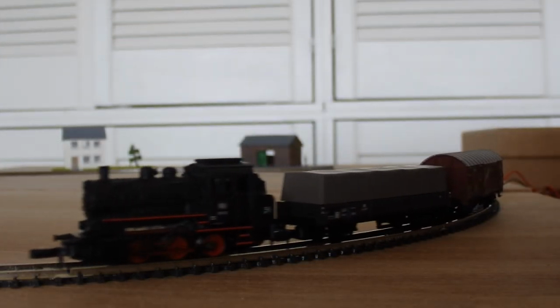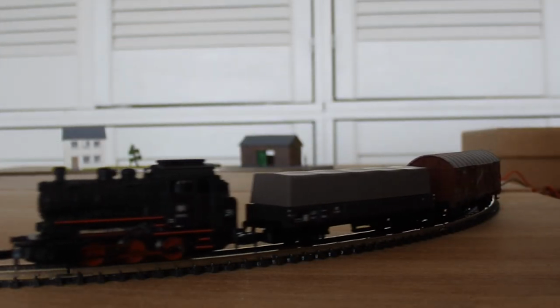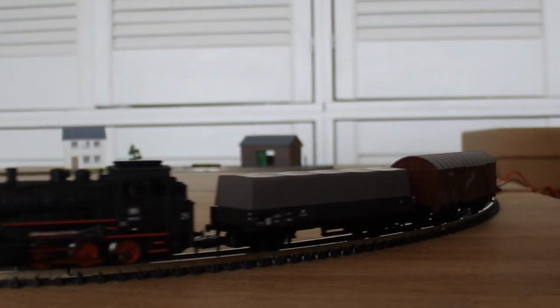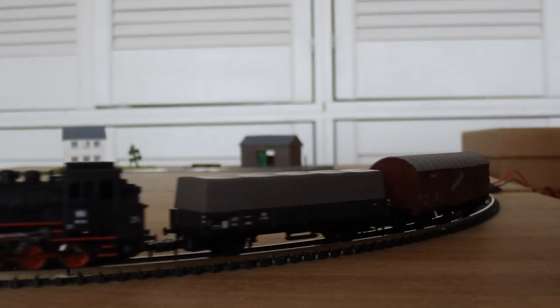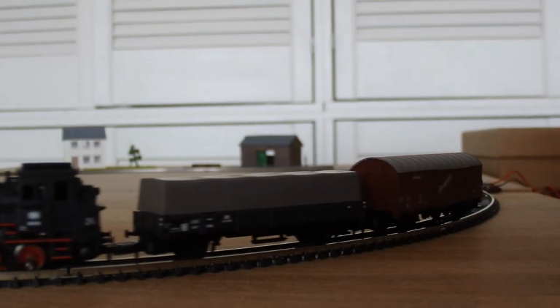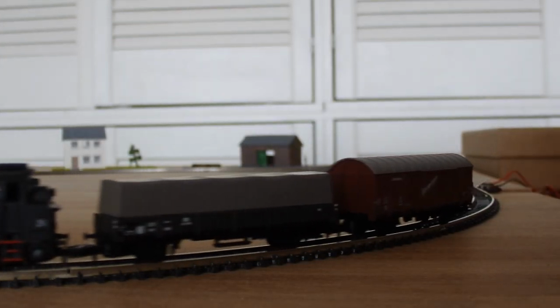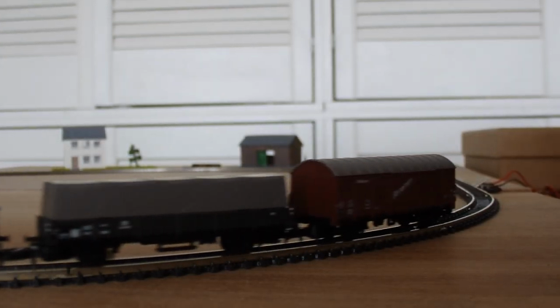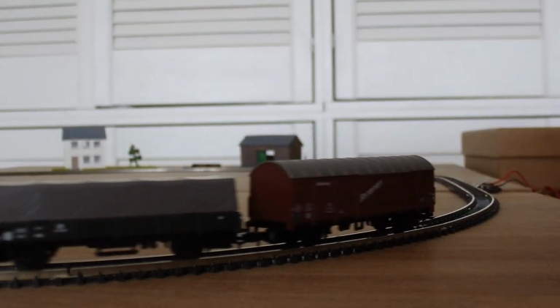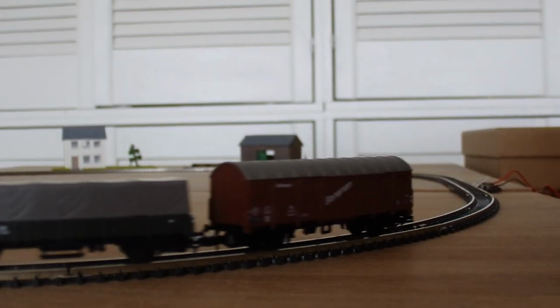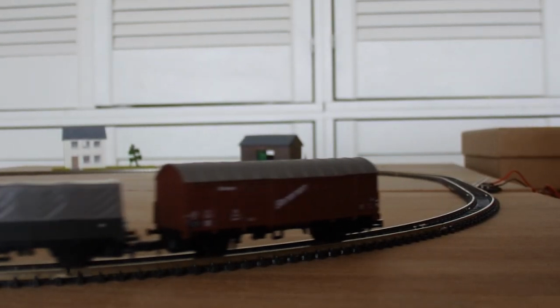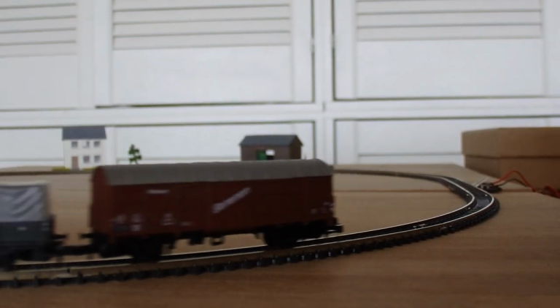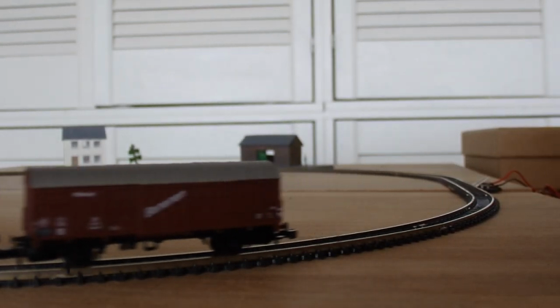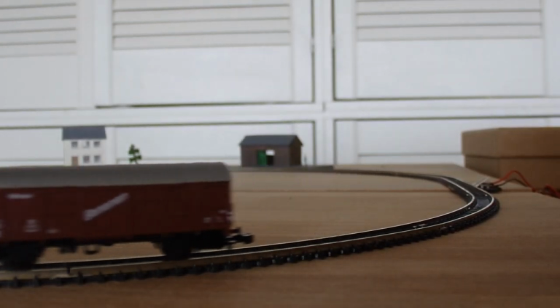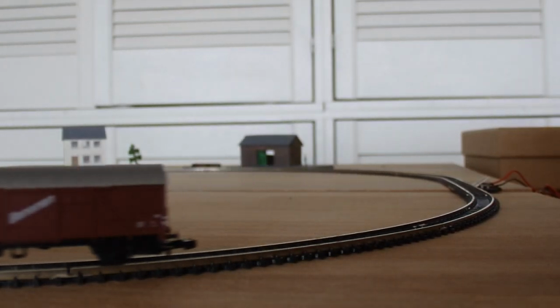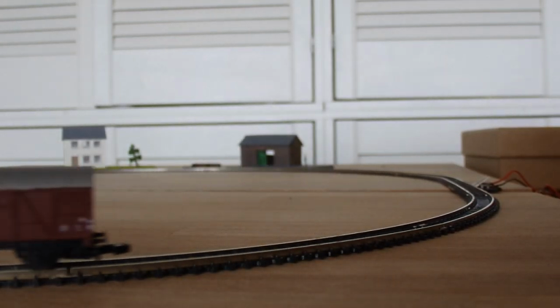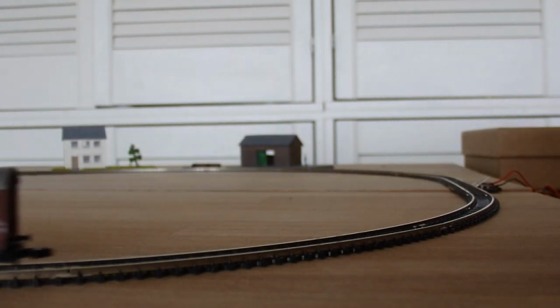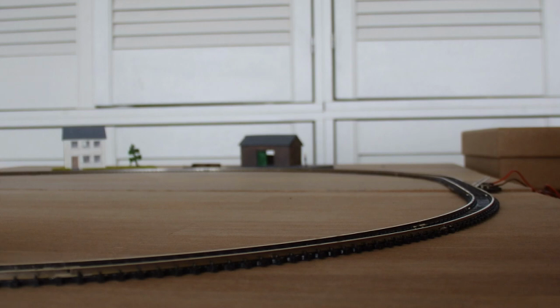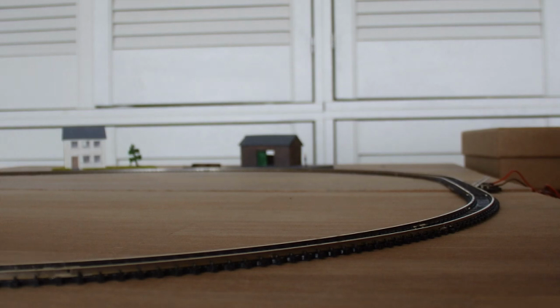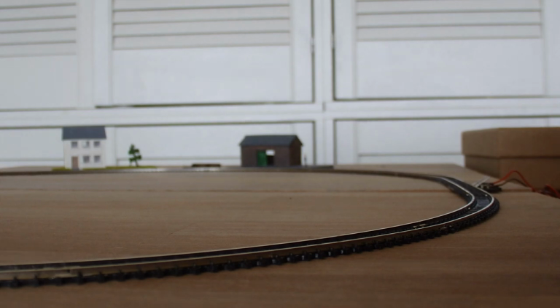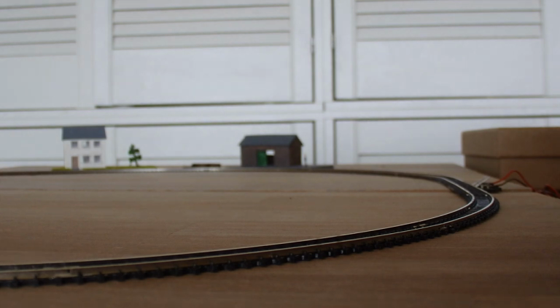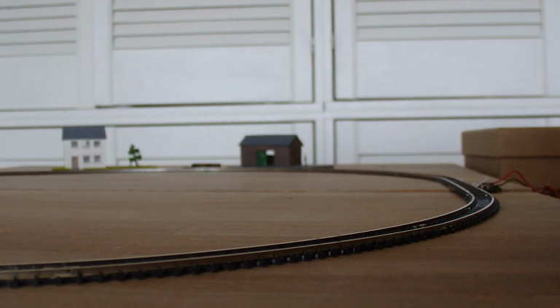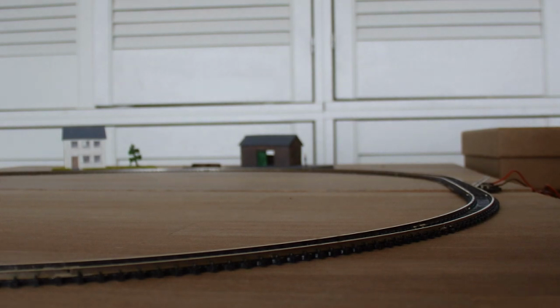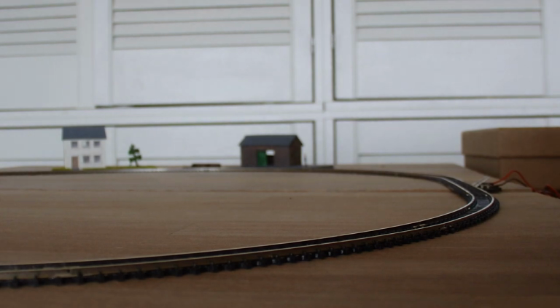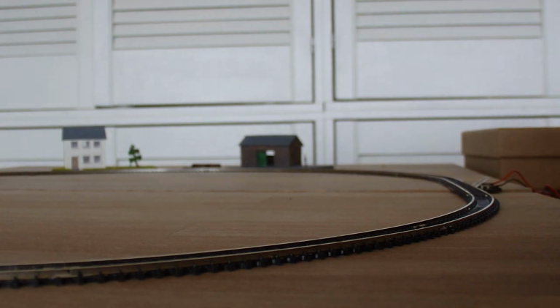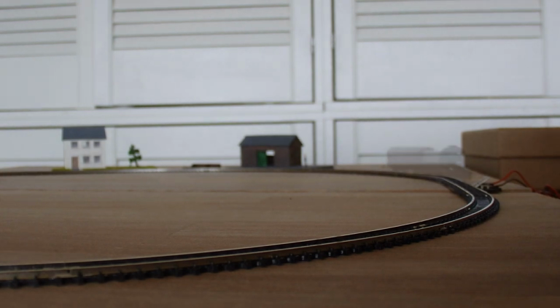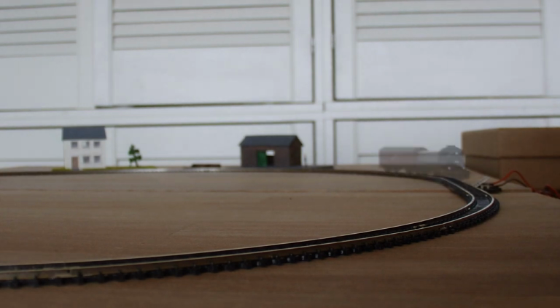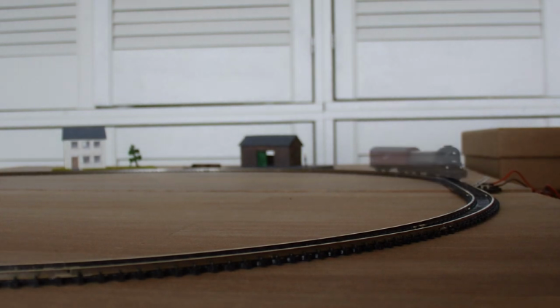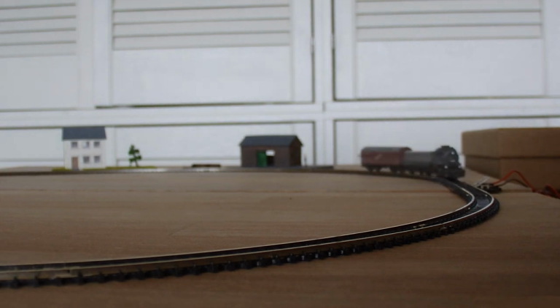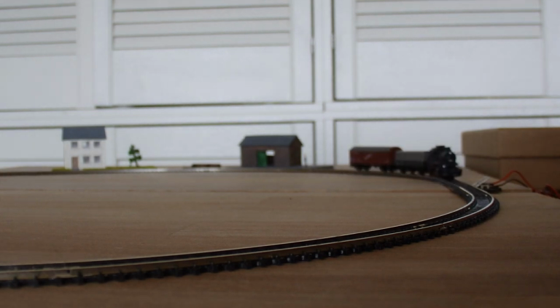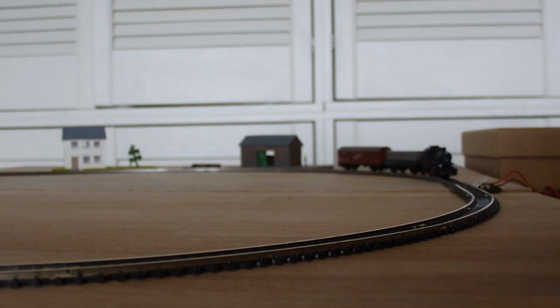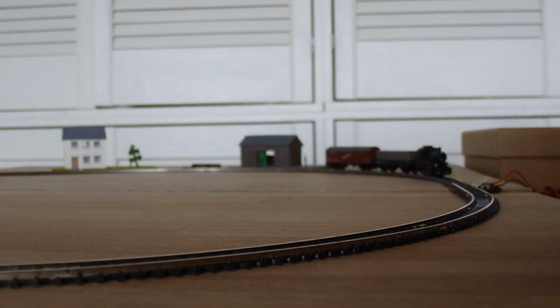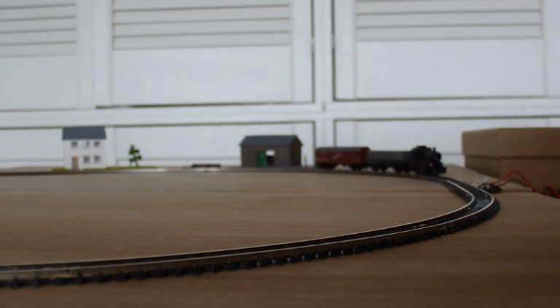With a closer inspection, the rails turned out to be fairly greasy. After cleaning them, the train runs a lot smoother.